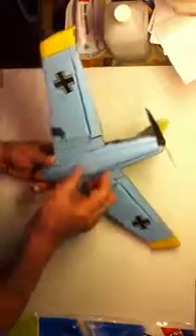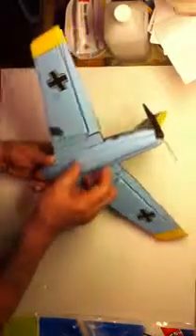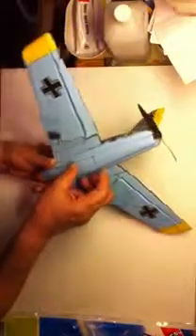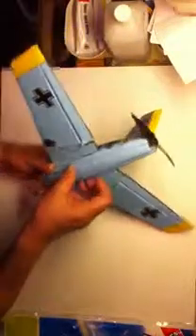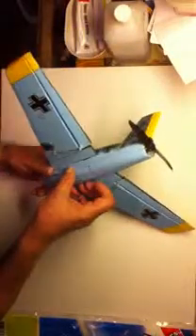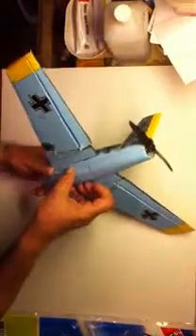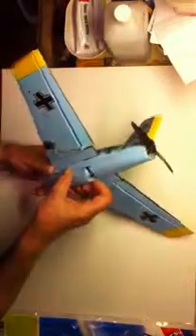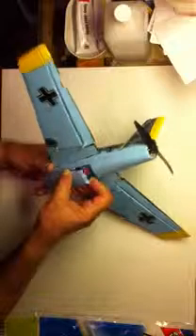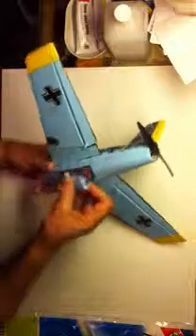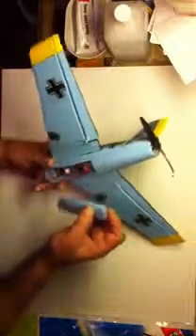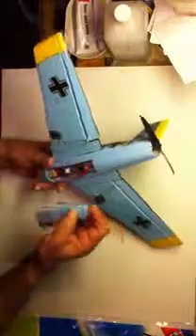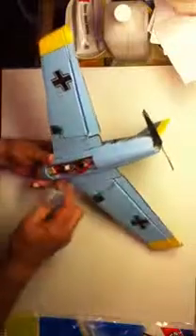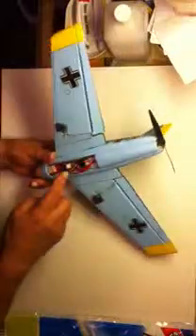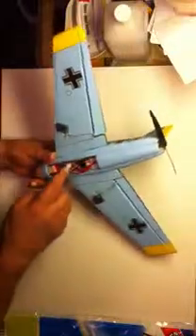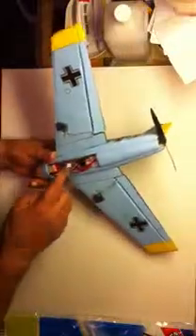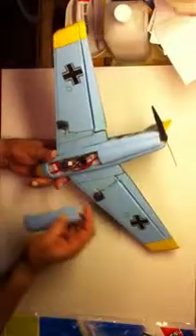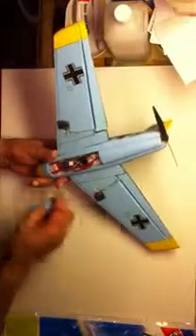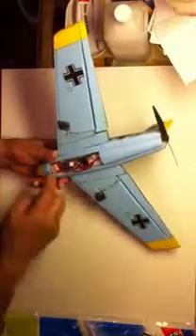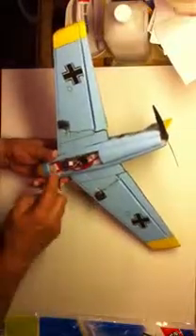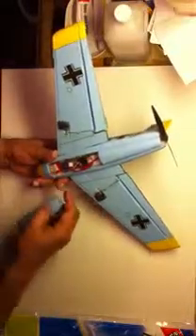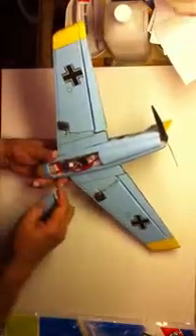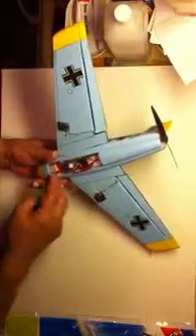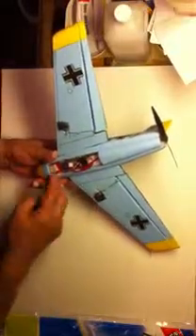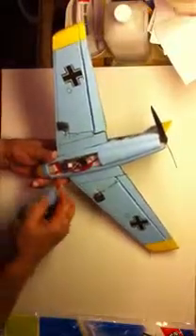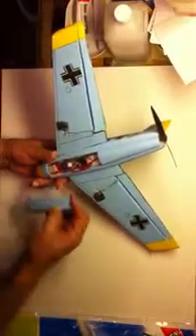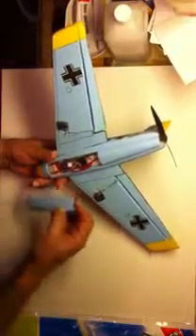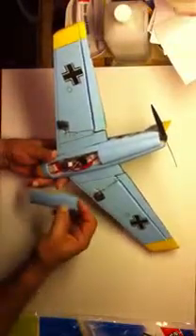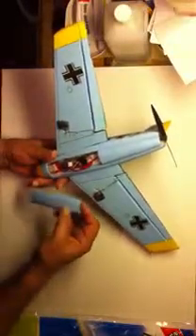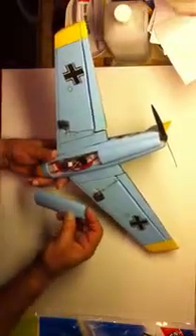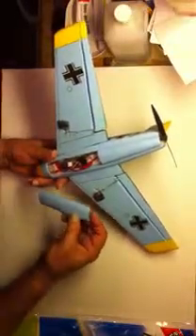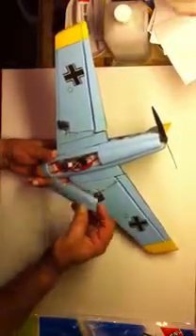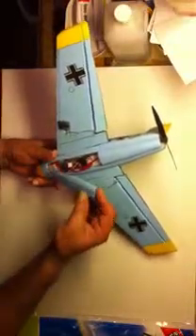Here's our radio compartment. And our battery, which is a 250 milliamp battery.